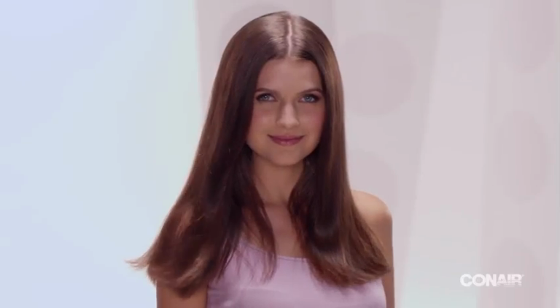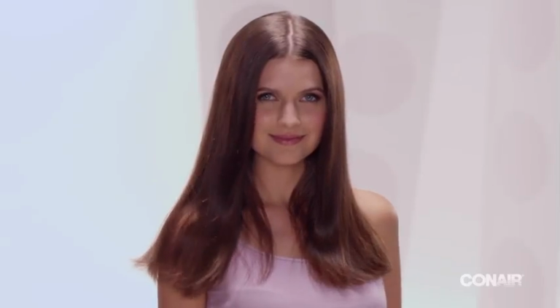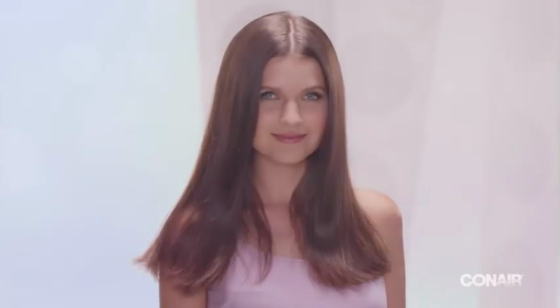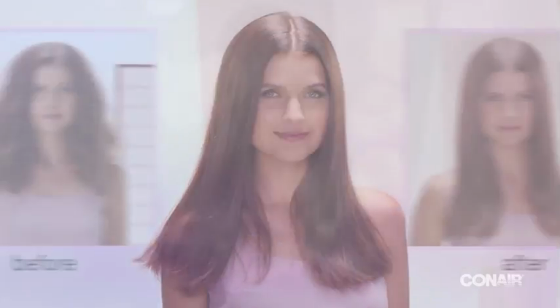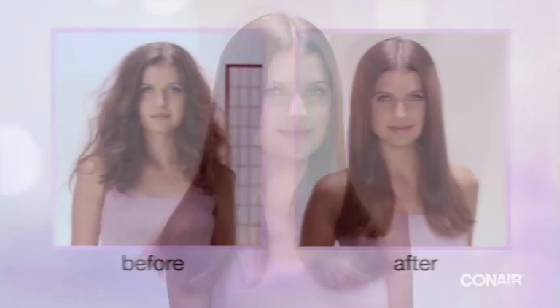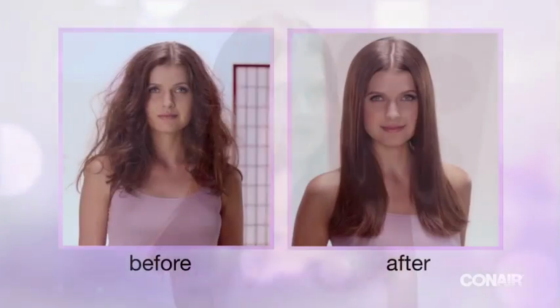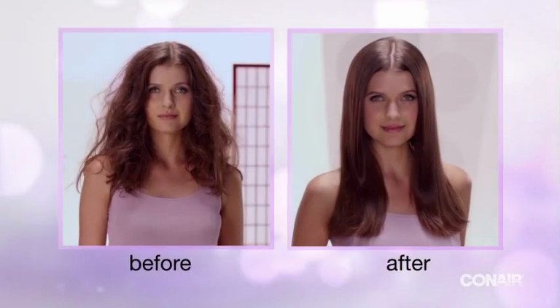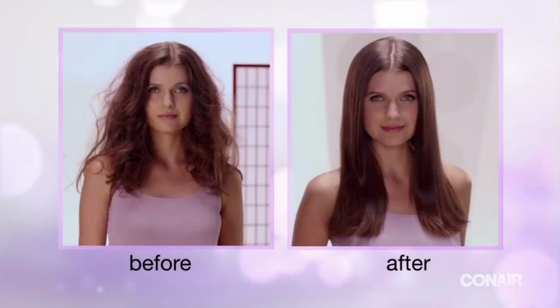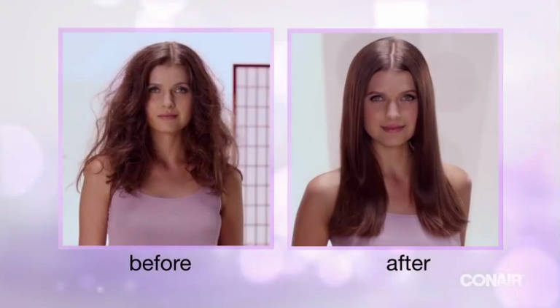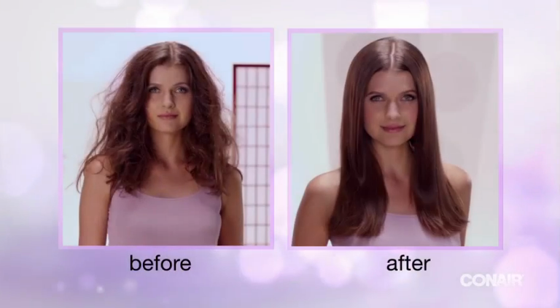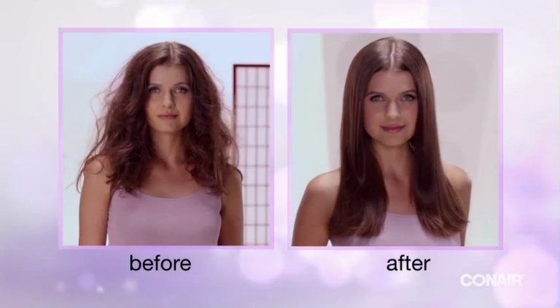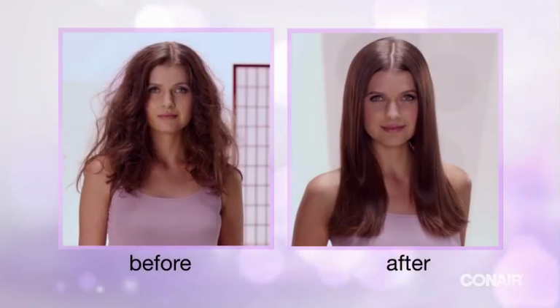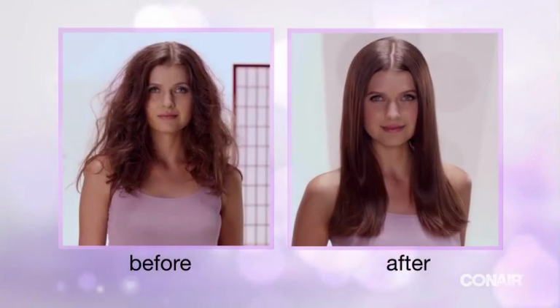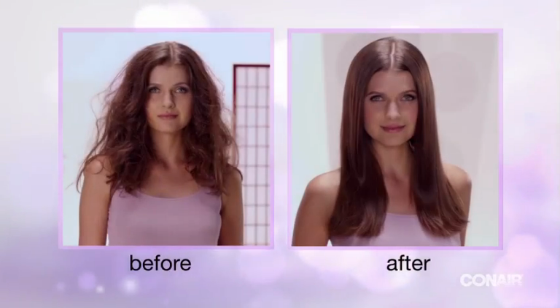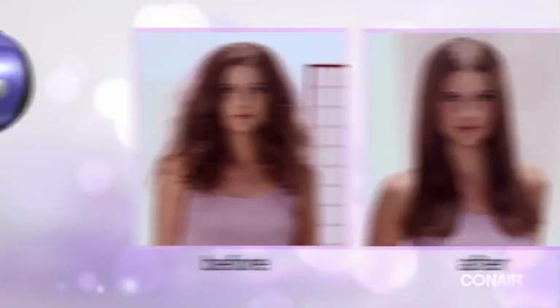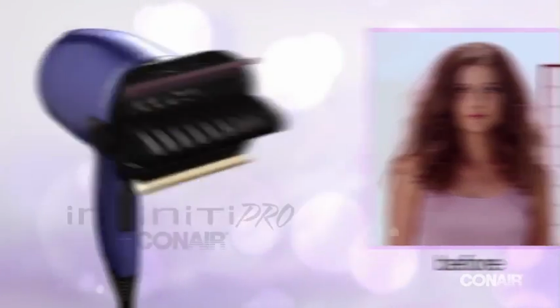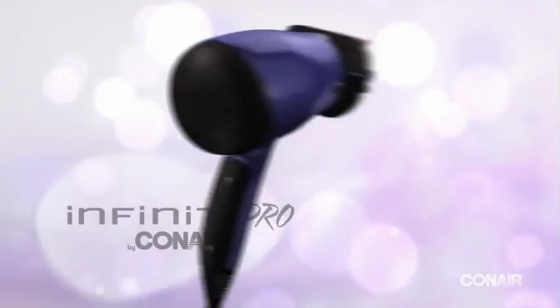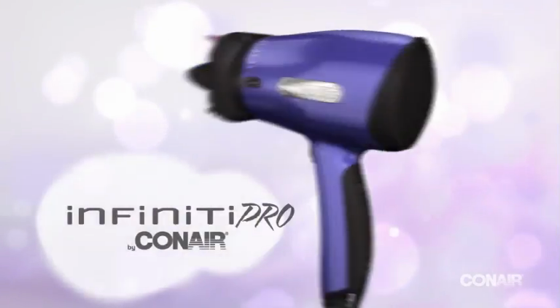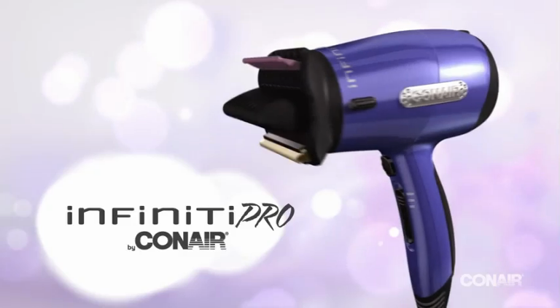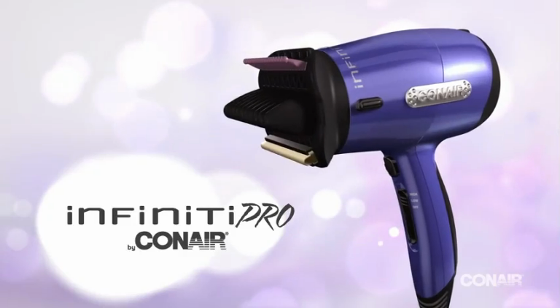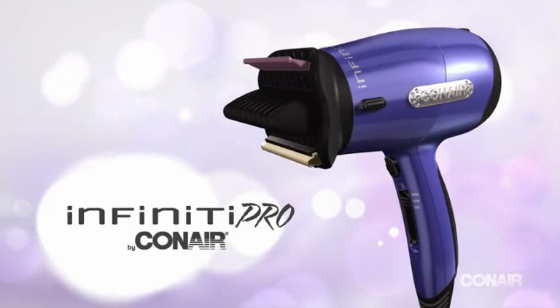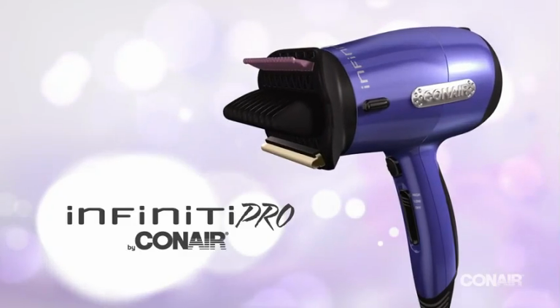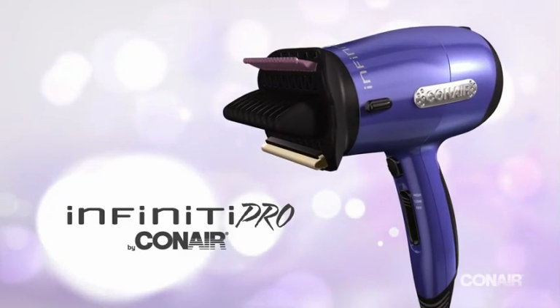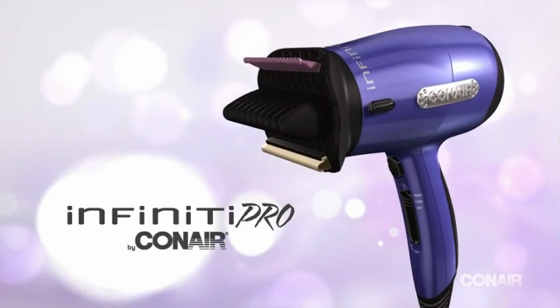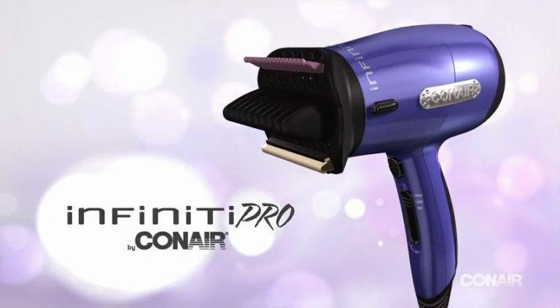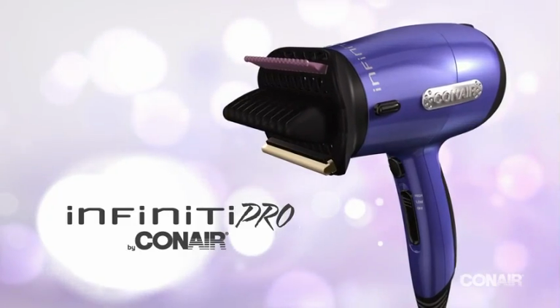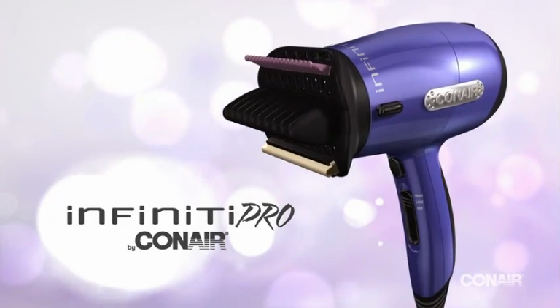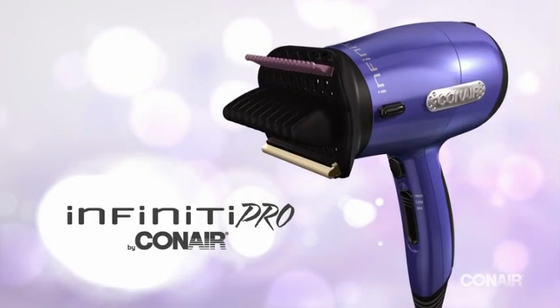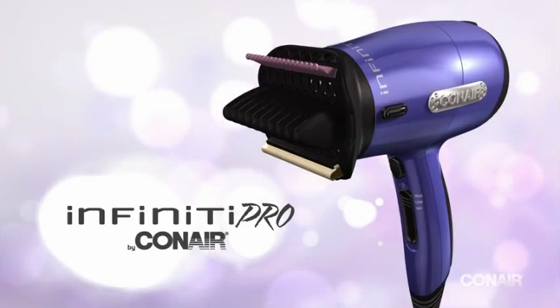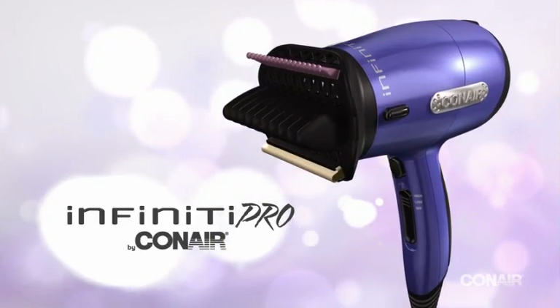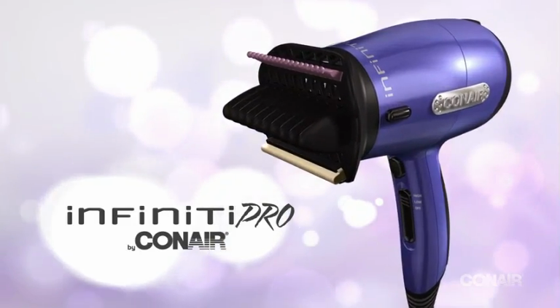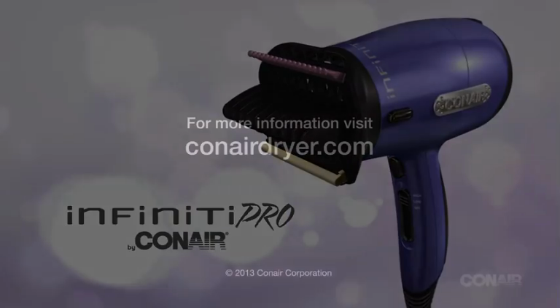Go from wavy to smooth in less time with the Infinity Pro by Conair Hair Designer.